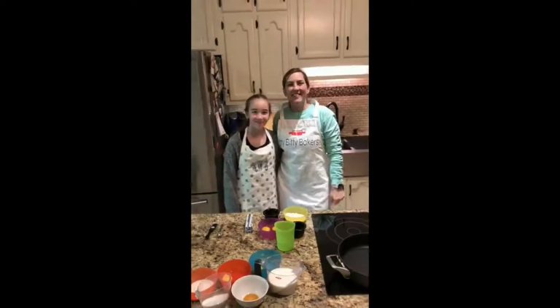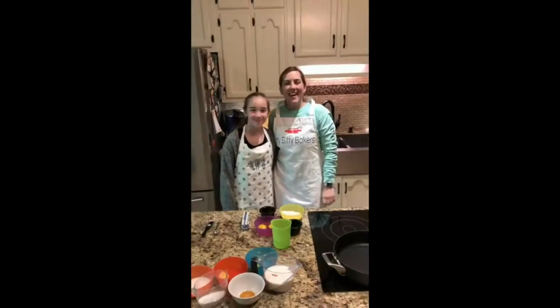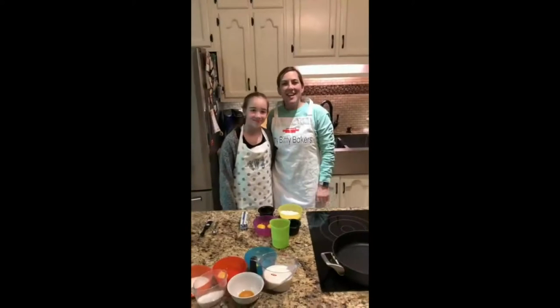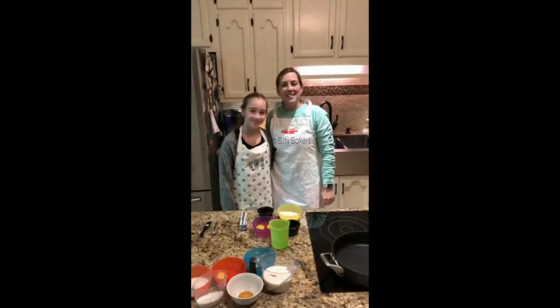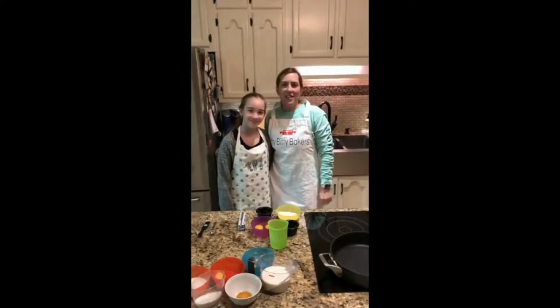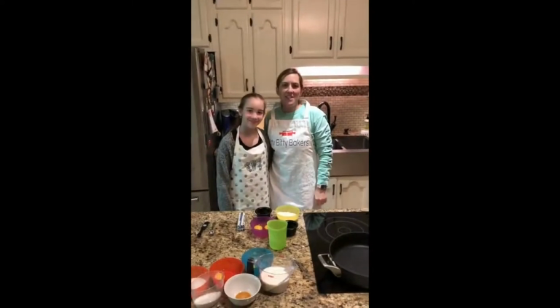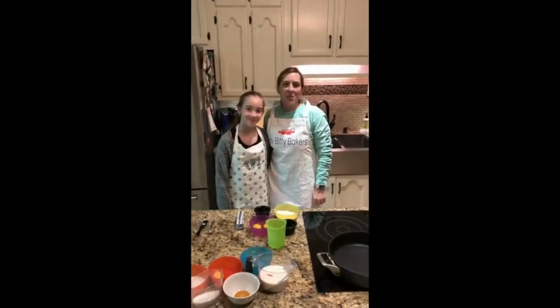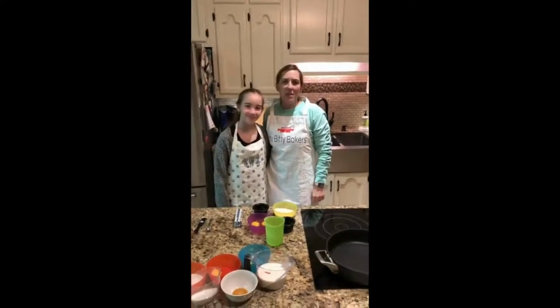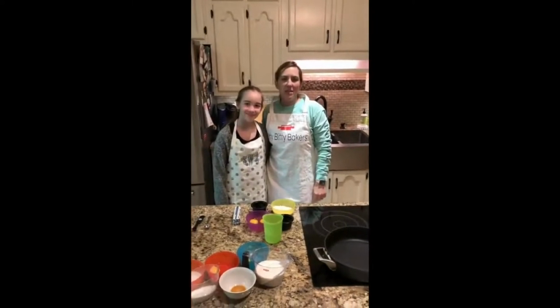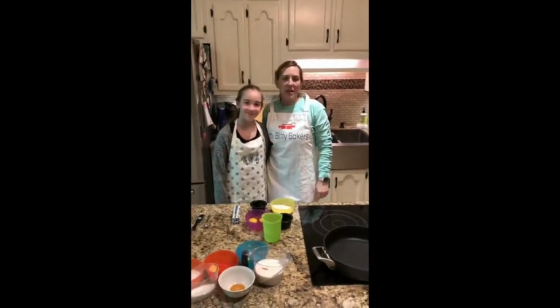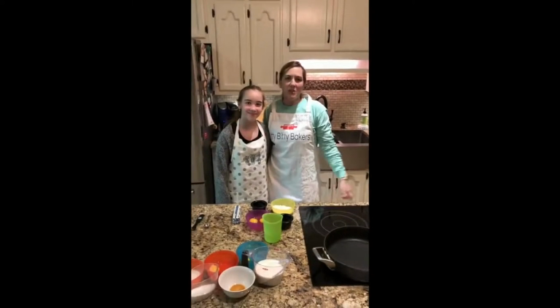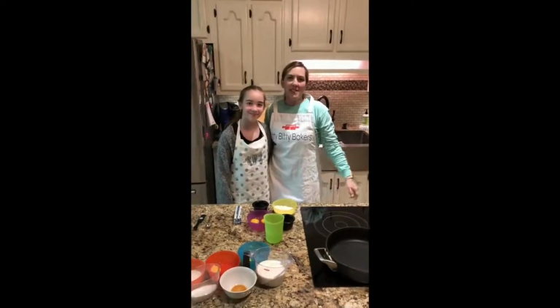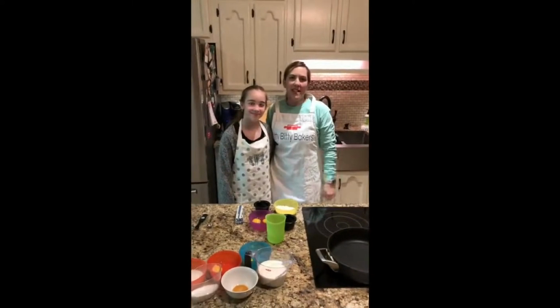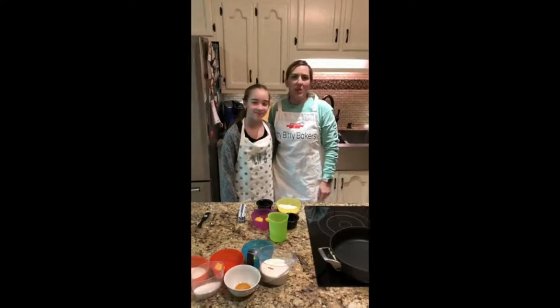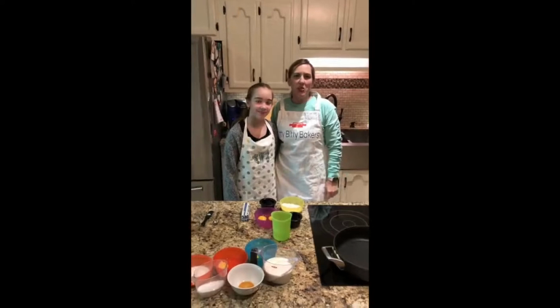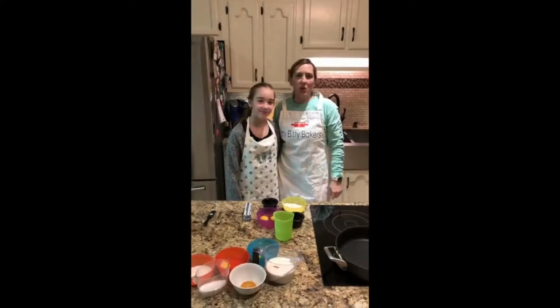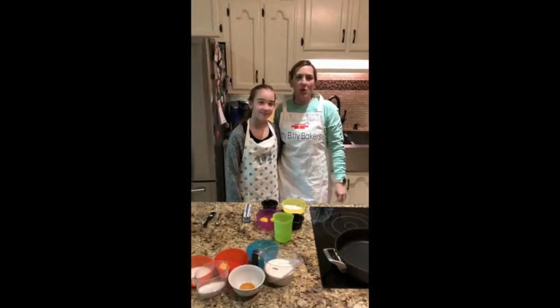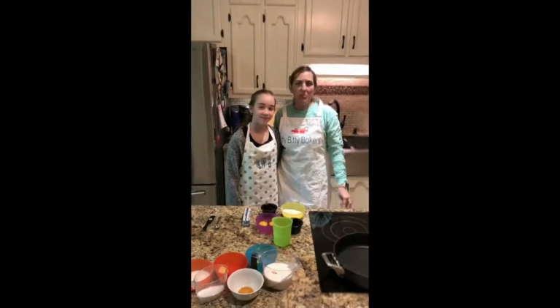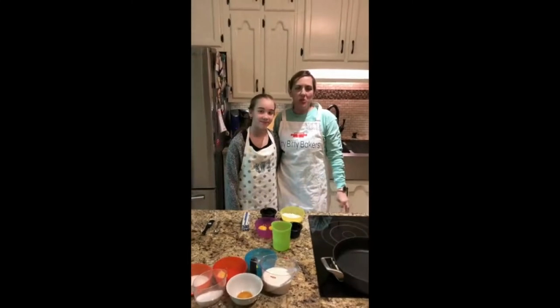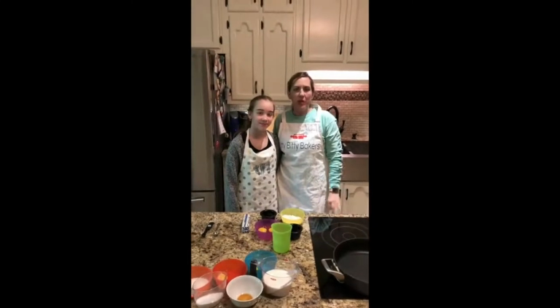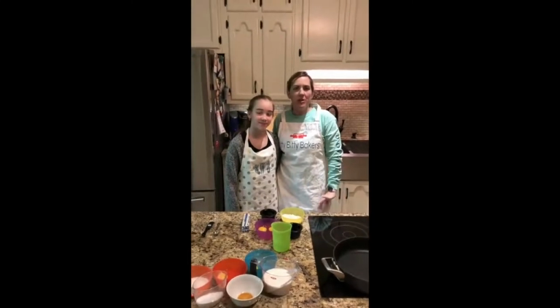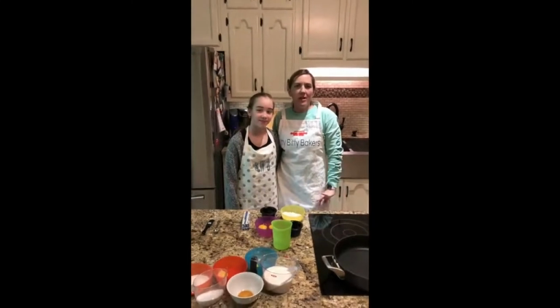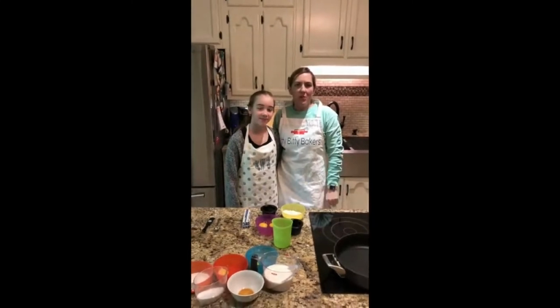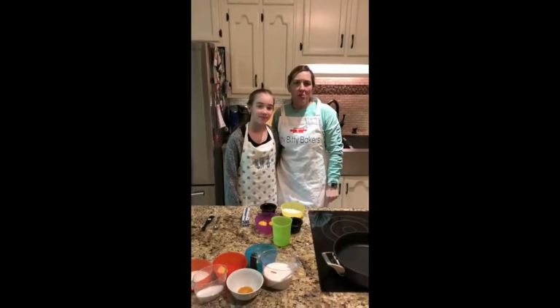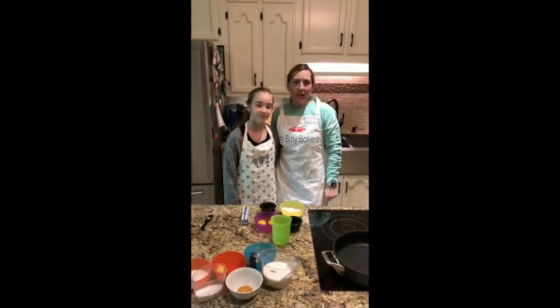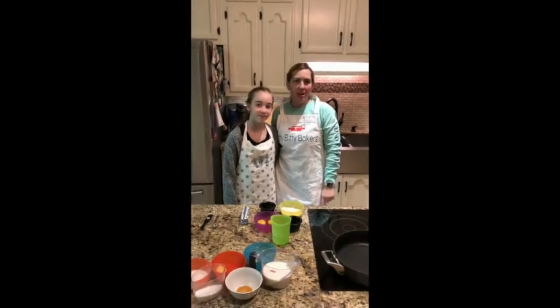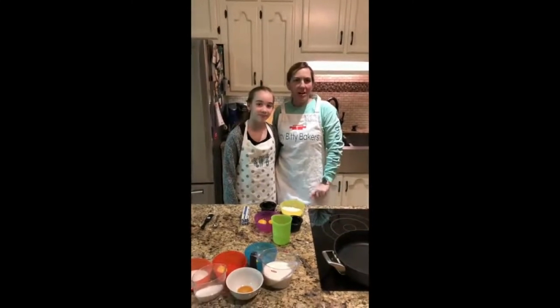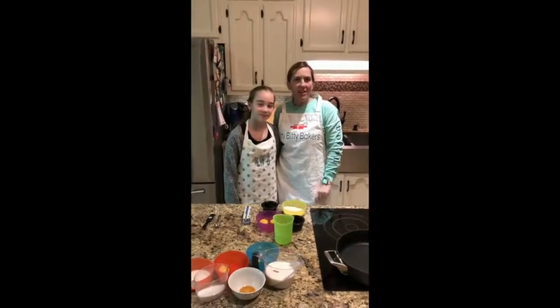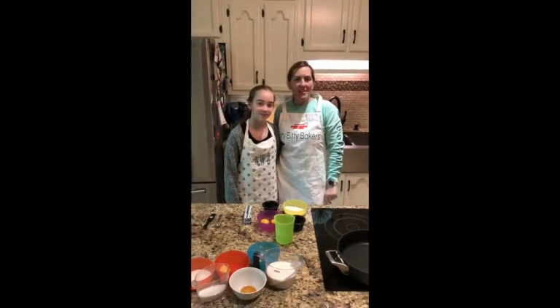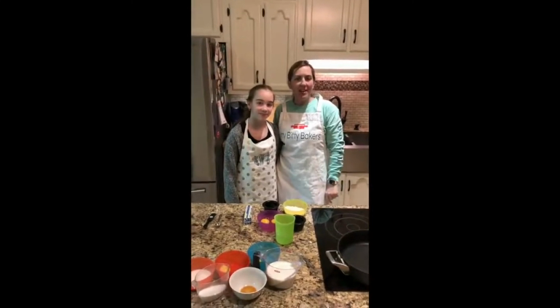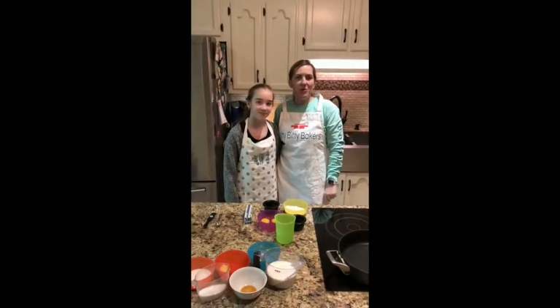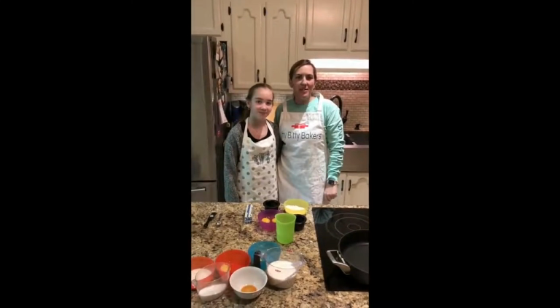Hey guys, it's Jenny and Sarah with Itty Bitty Bakers, and today we're going to do a croquembouche tower that we hope to have an upcoming class for after quarantine.